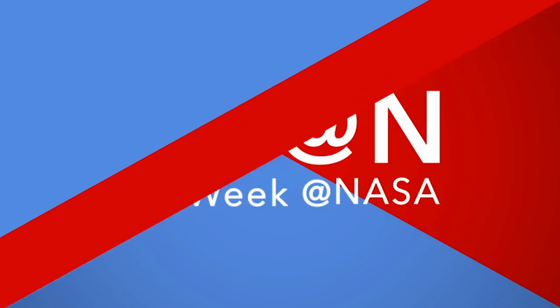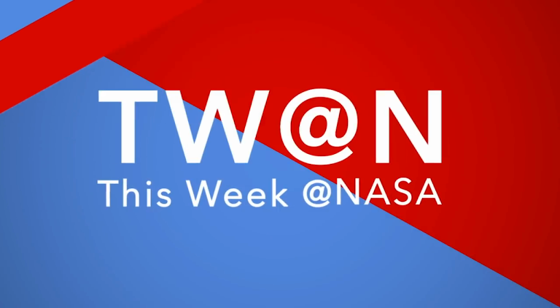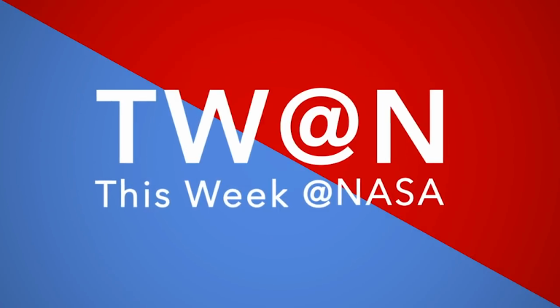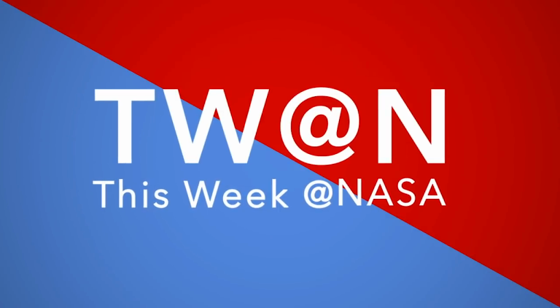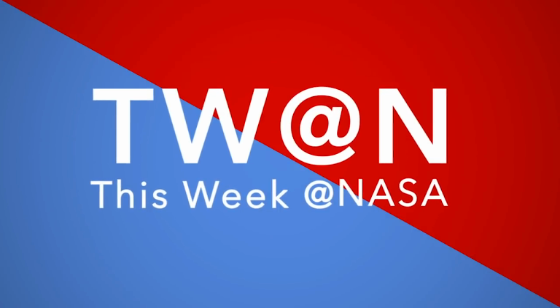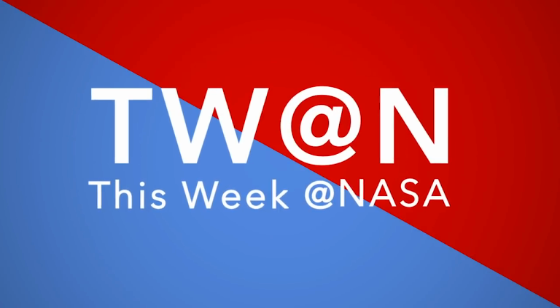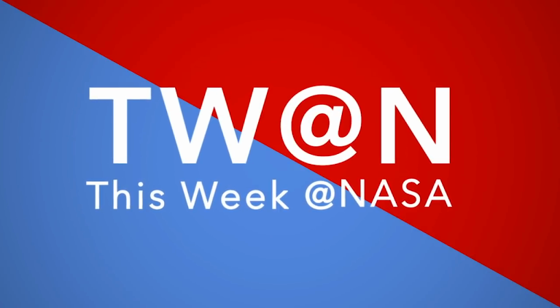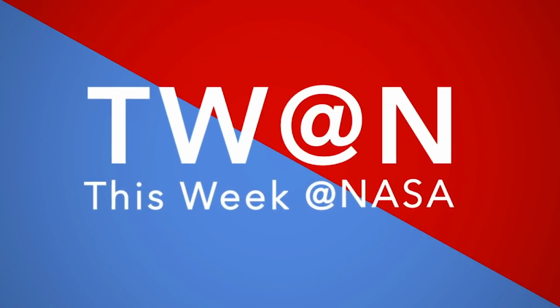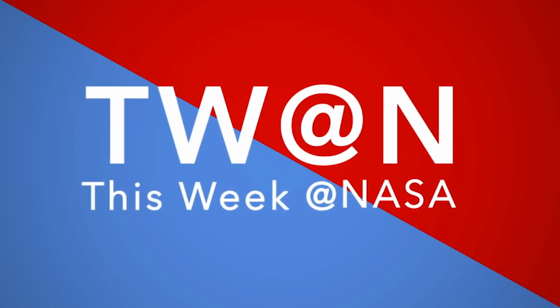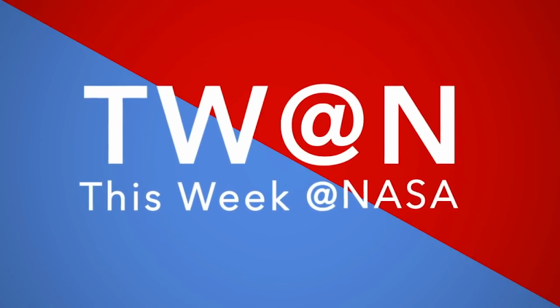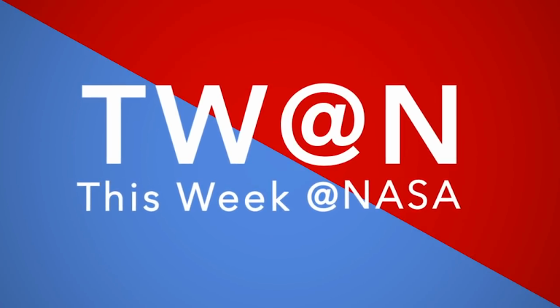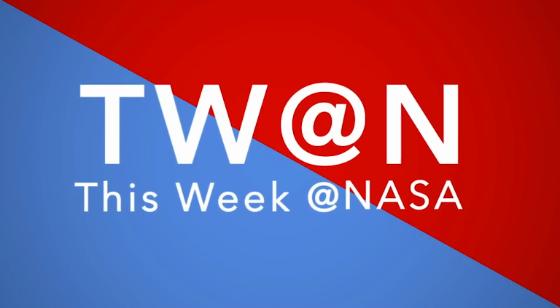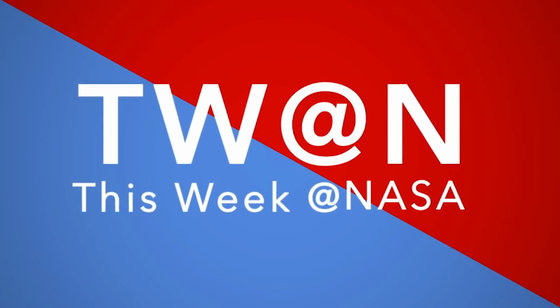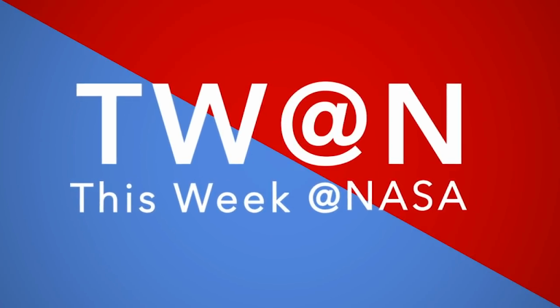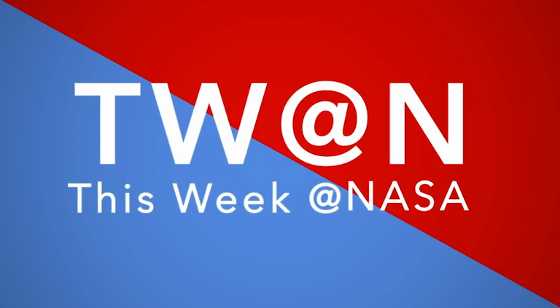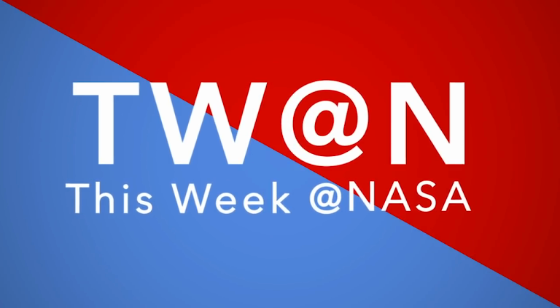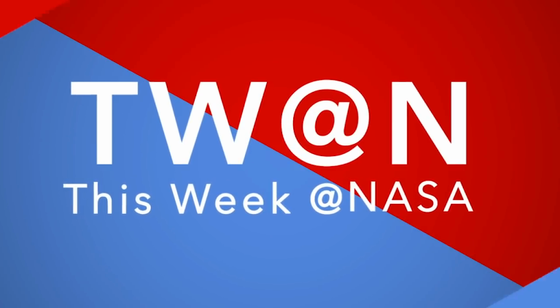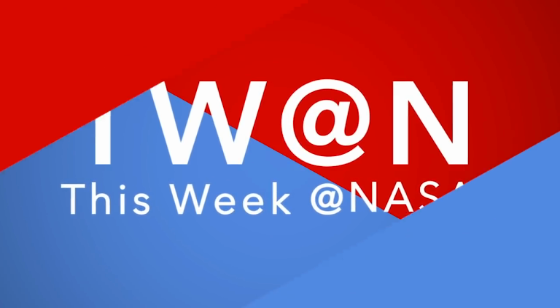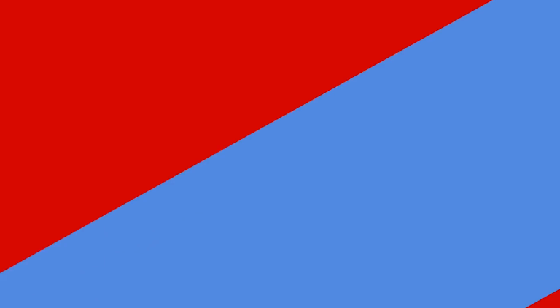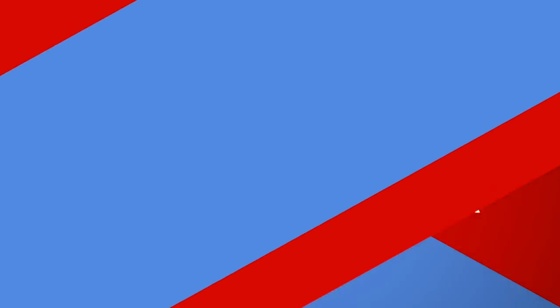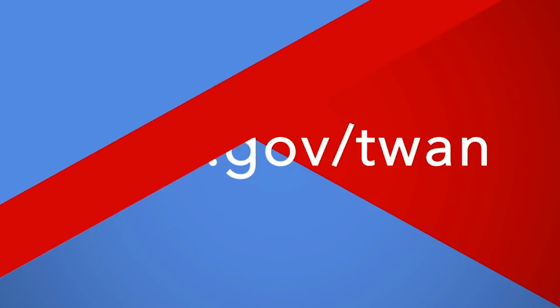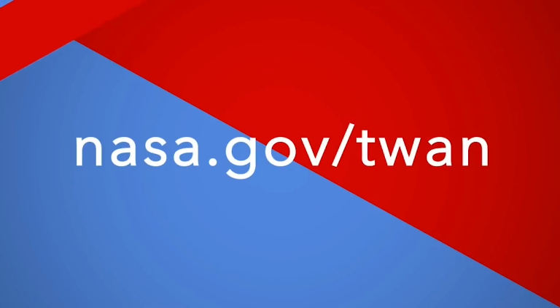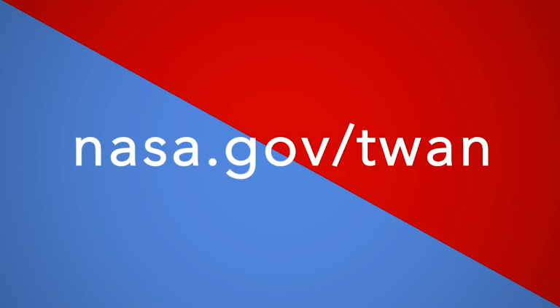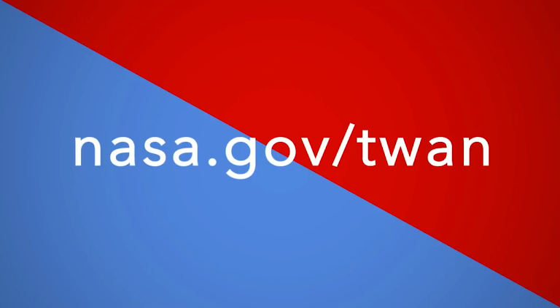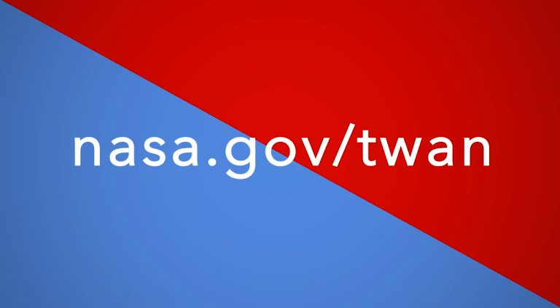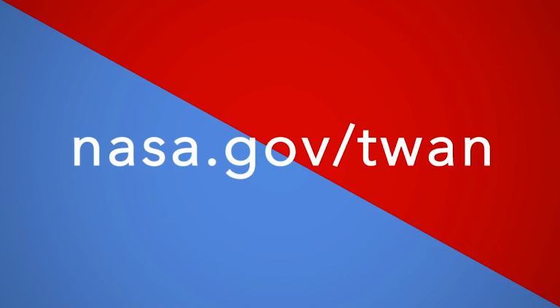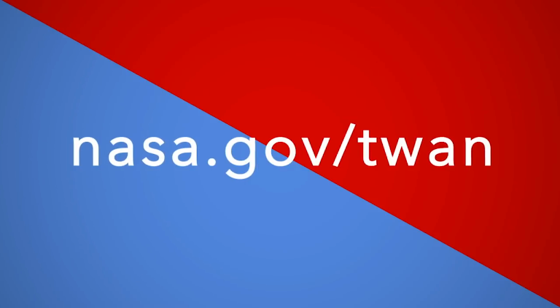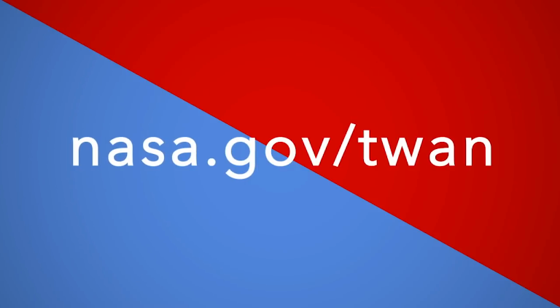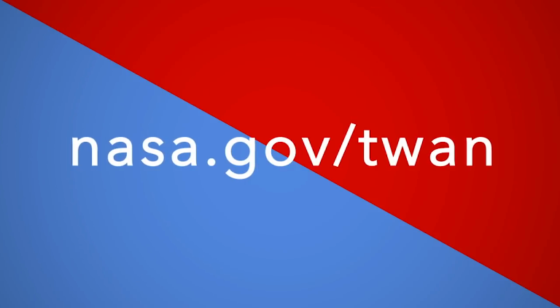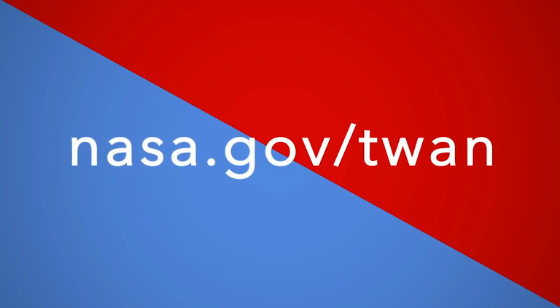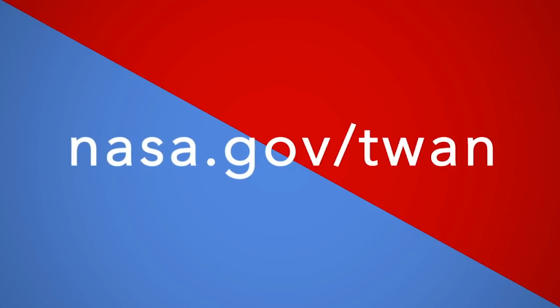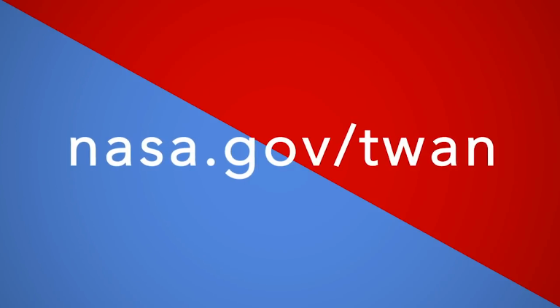That's what's up this week at NASA. For more on these and other stories, follow us on the Web at nasa.gov/tv.